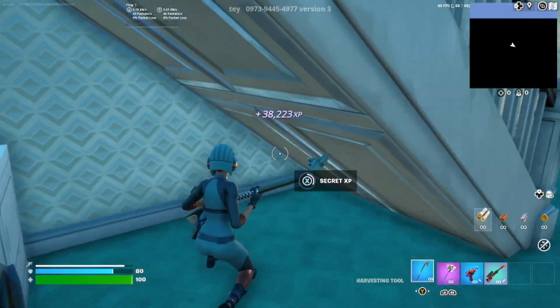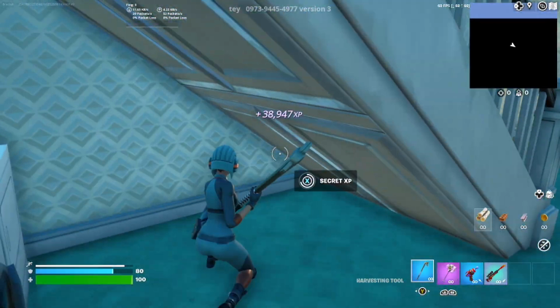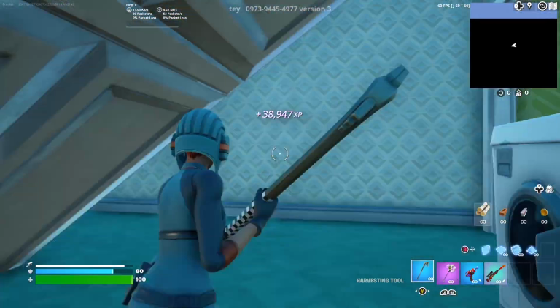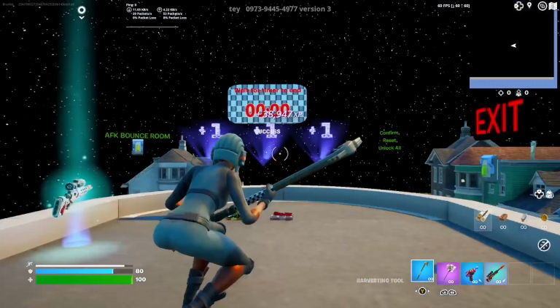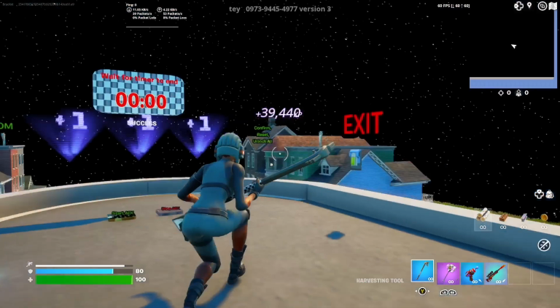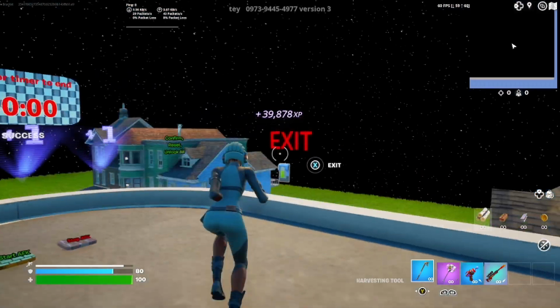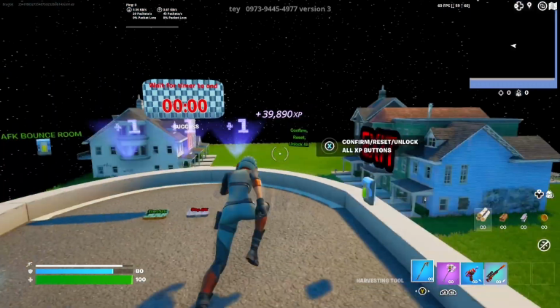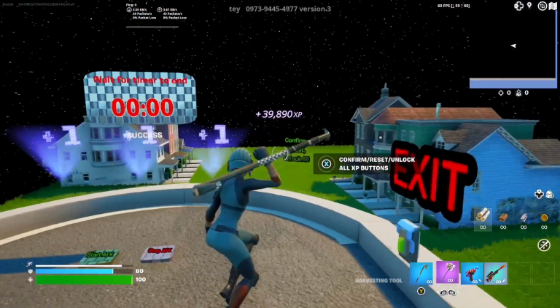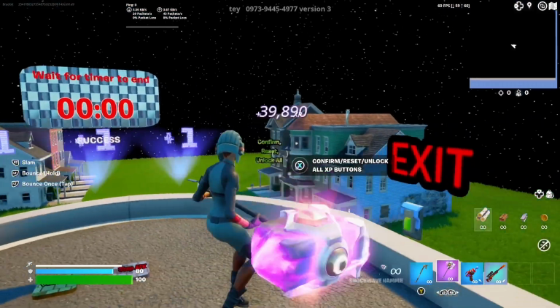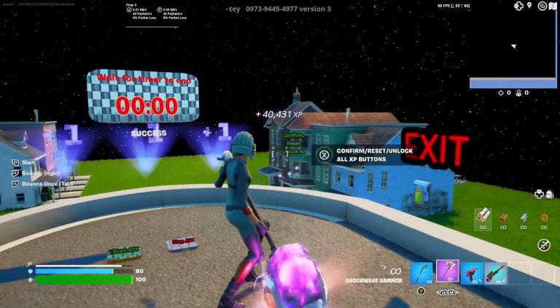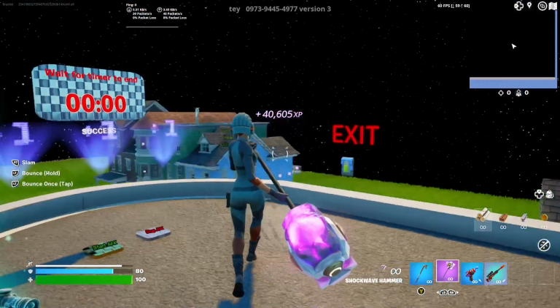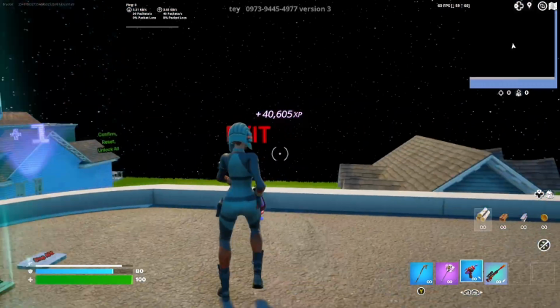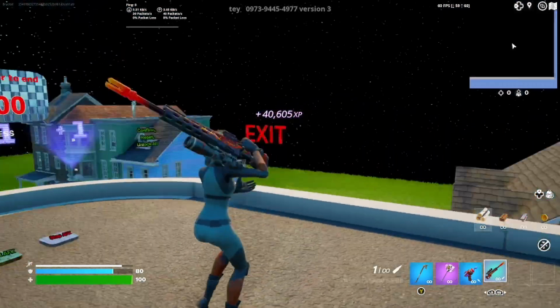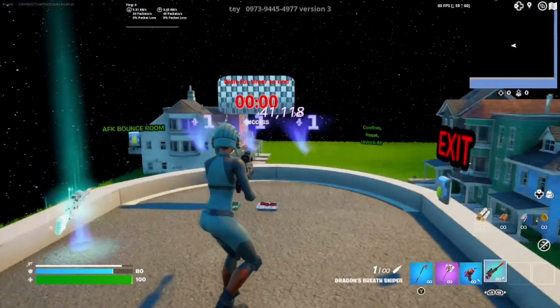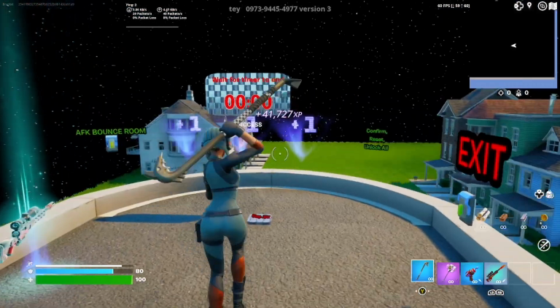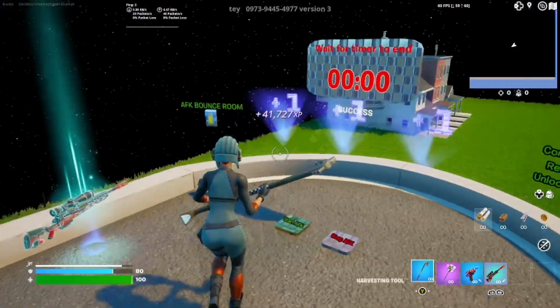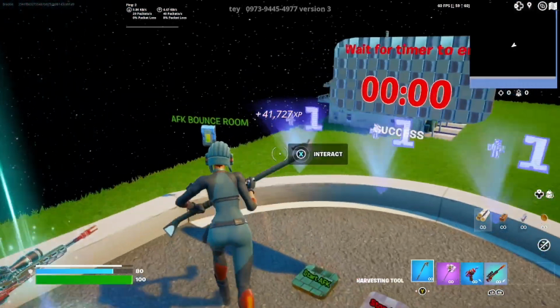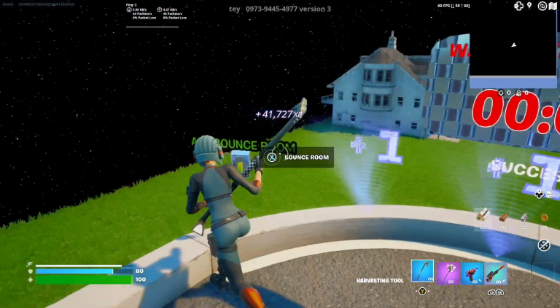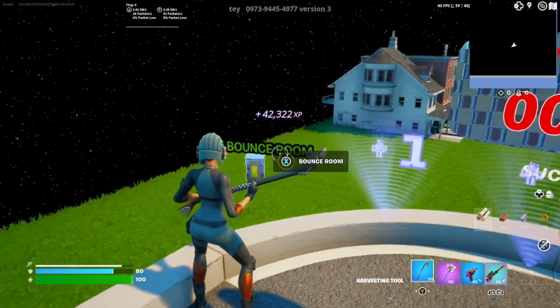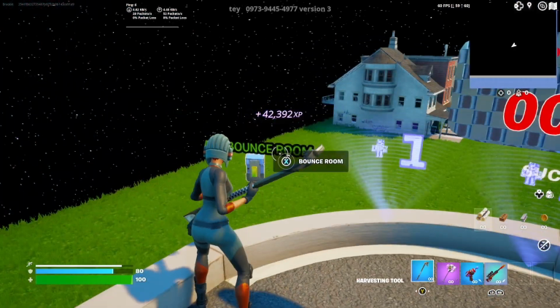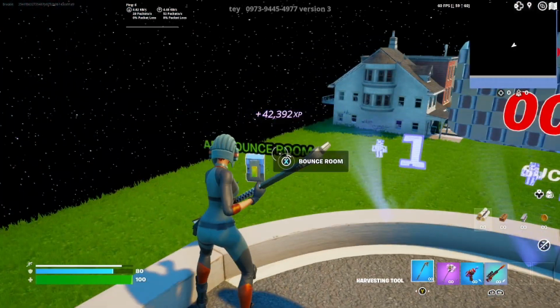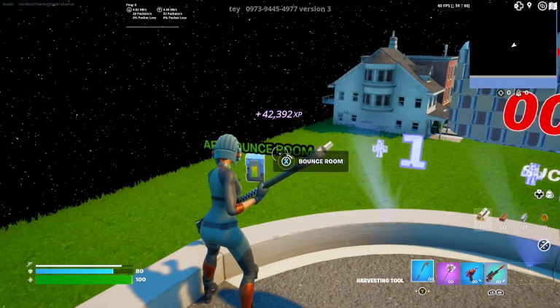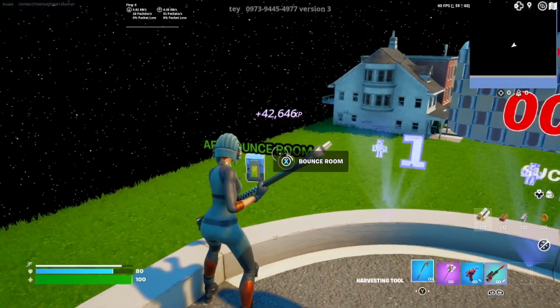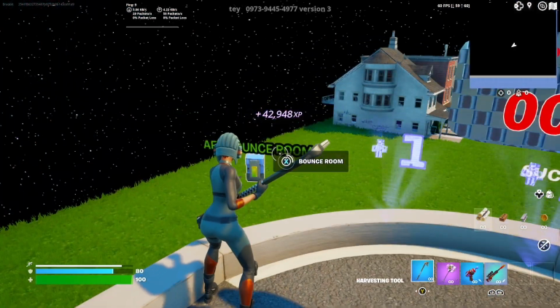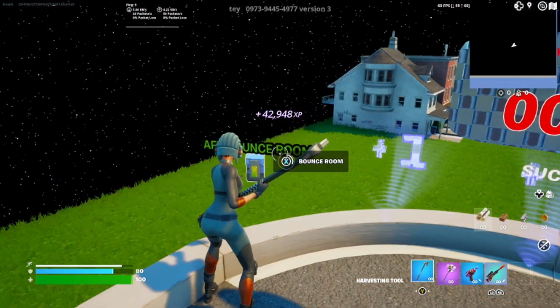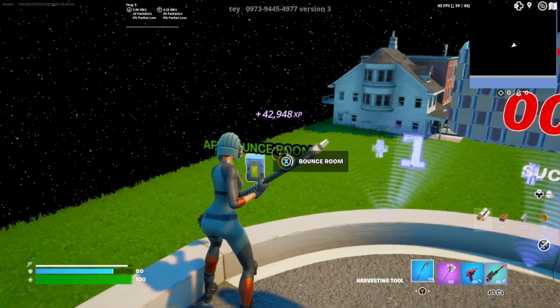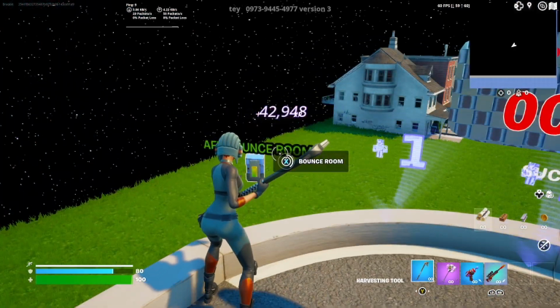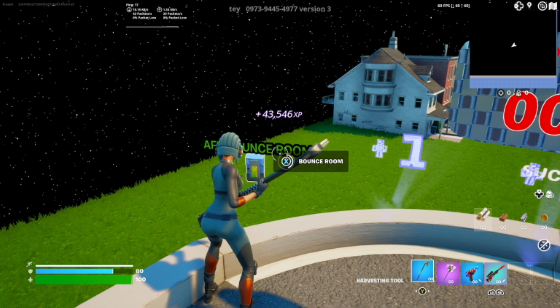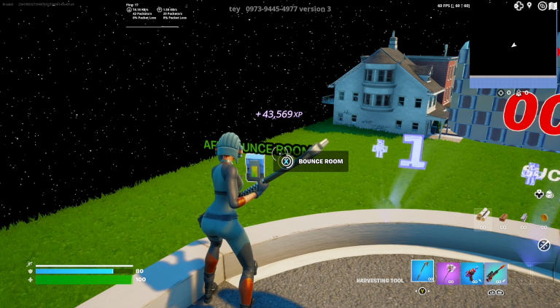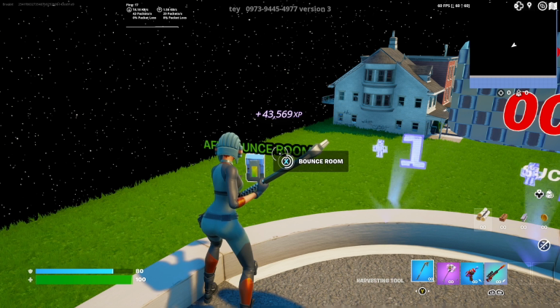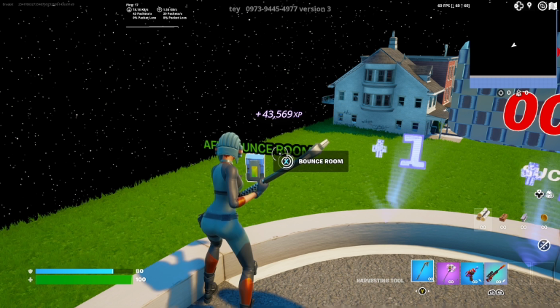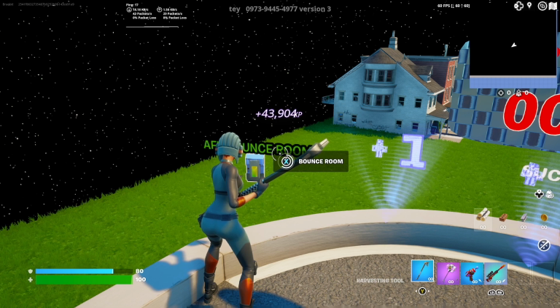You will now be teleported back to the place where you got the sniper, and you can simply go into the AFK bounce room and let the XP stack up.